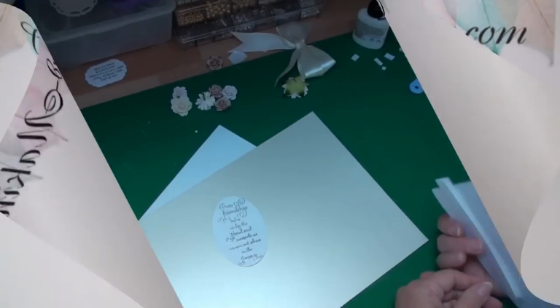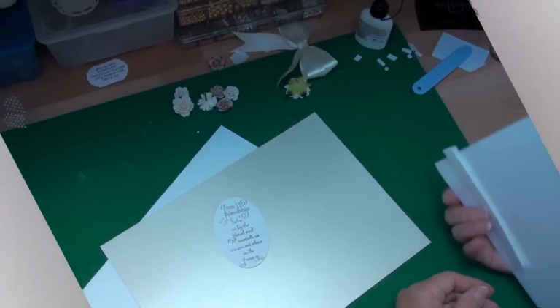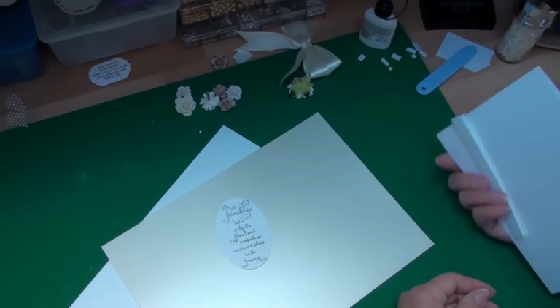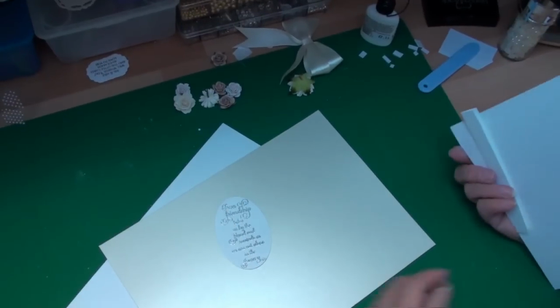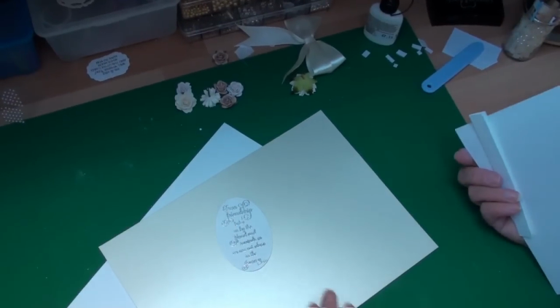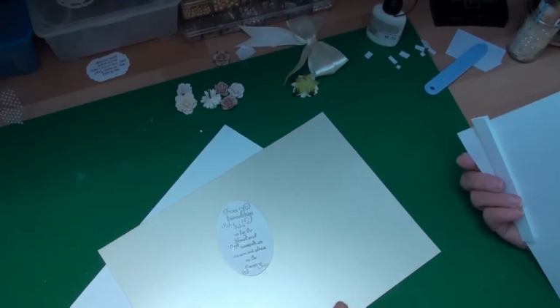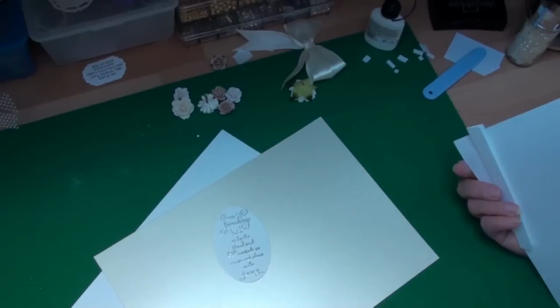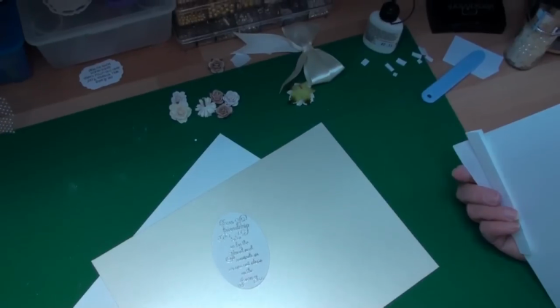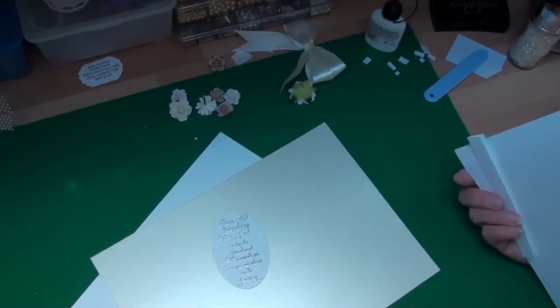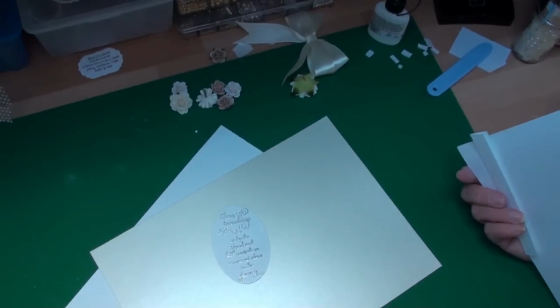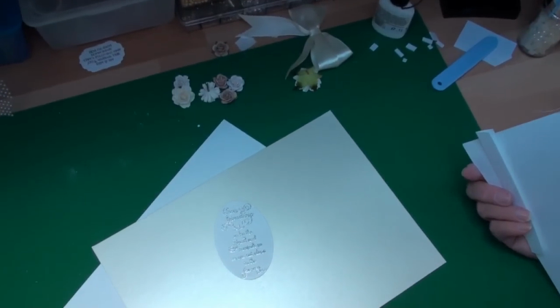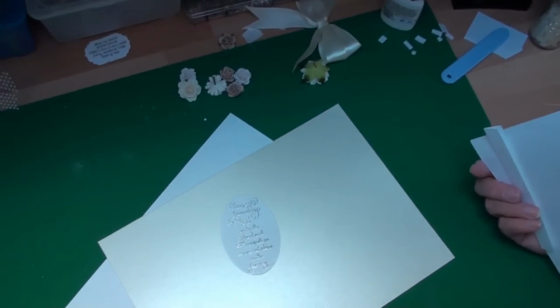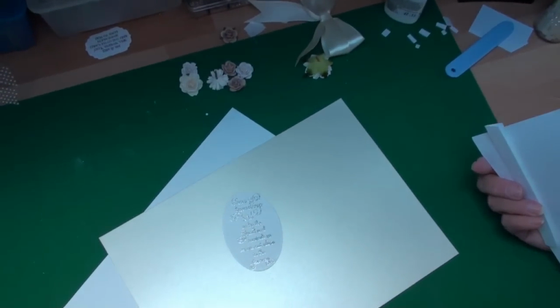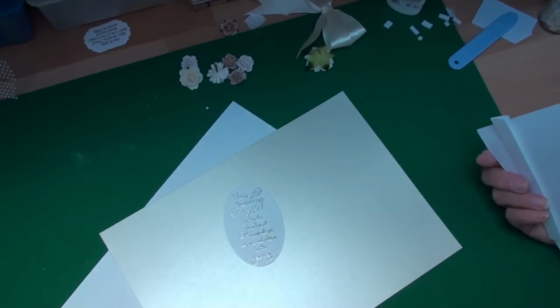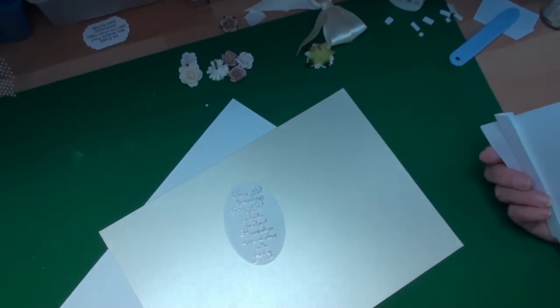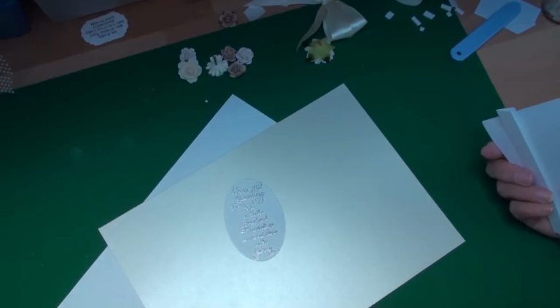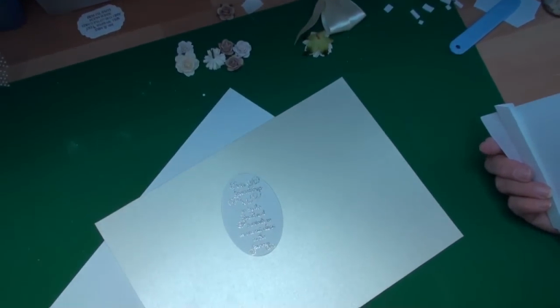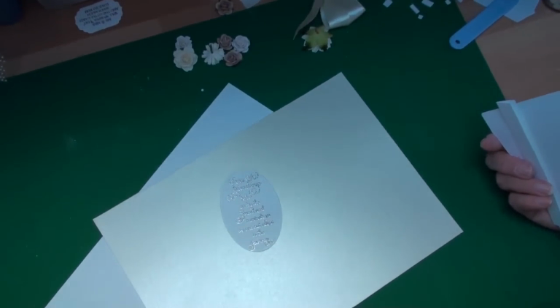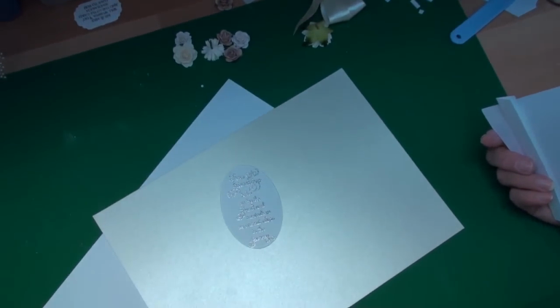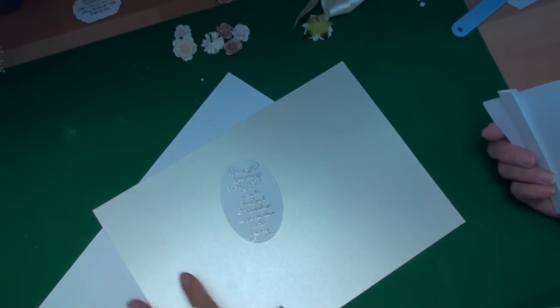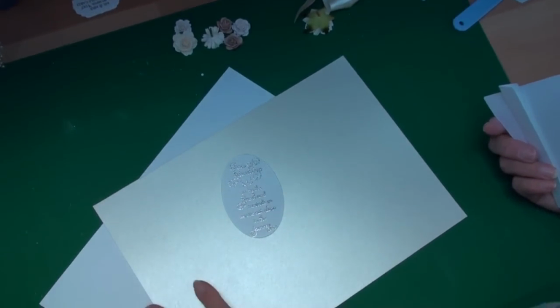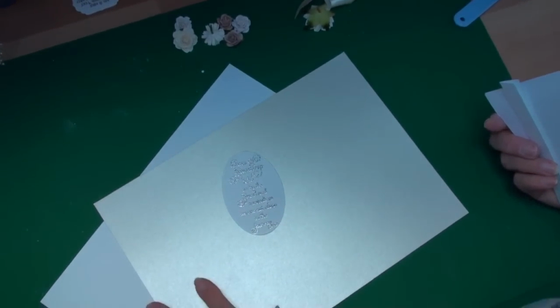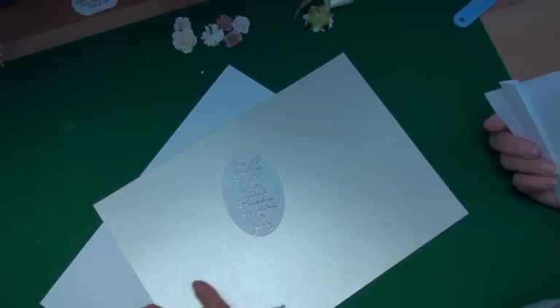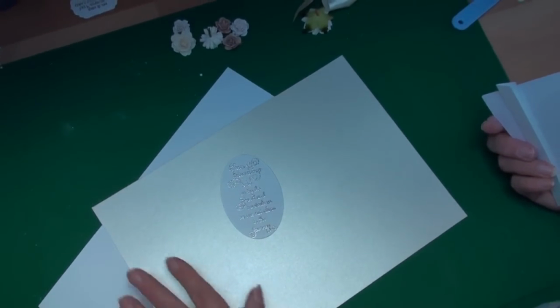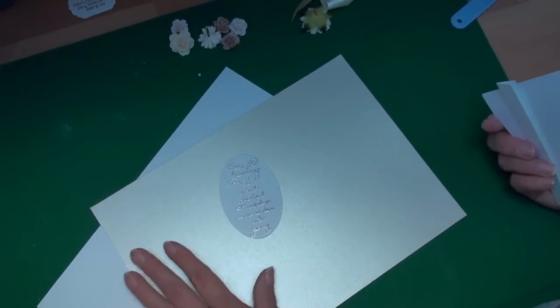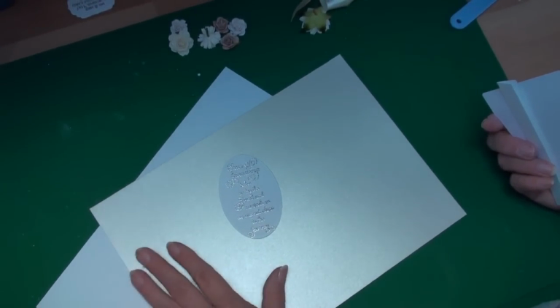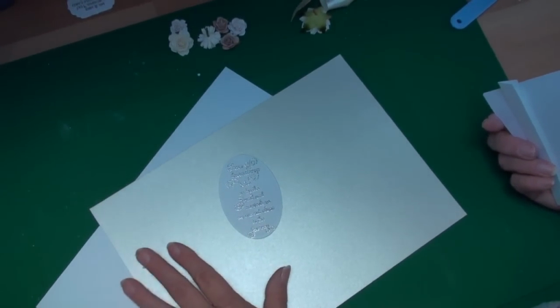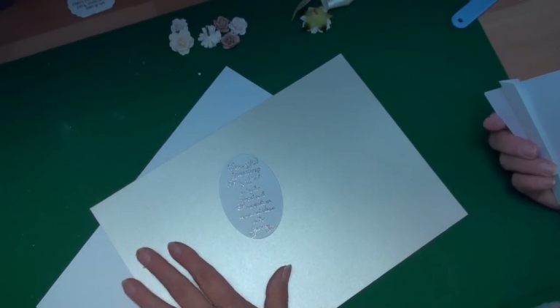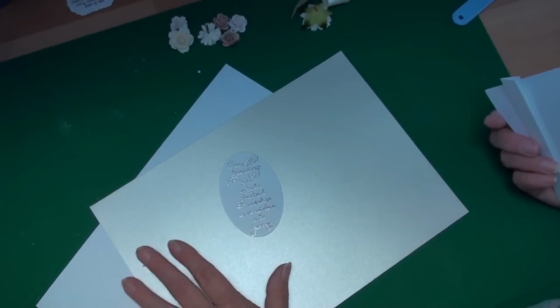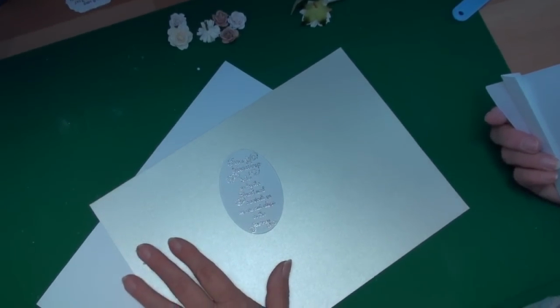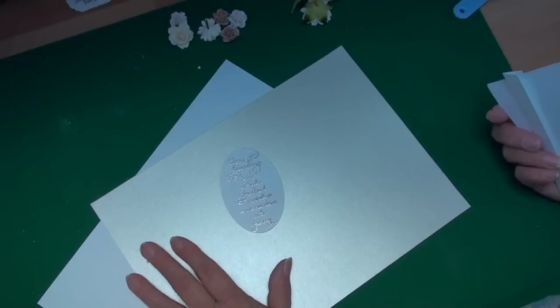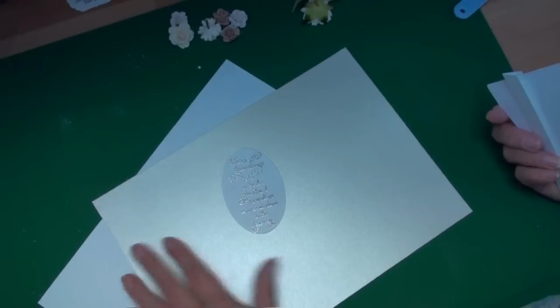Hi everybody, it's Christina from Card Making Magic. I'm going to make a cream and white card.